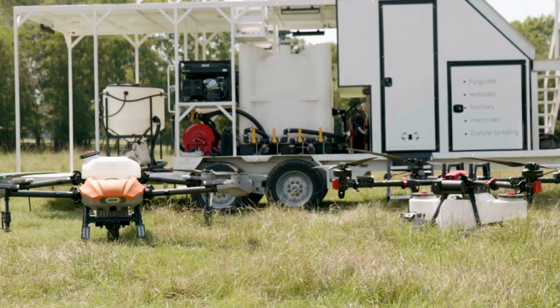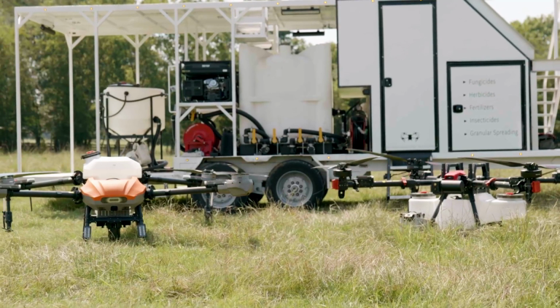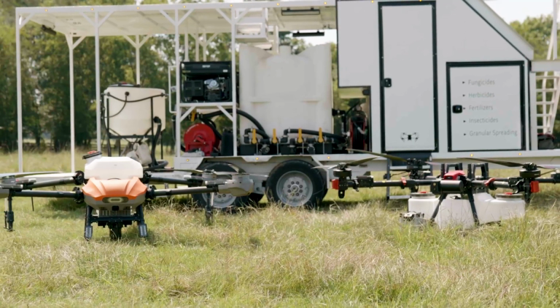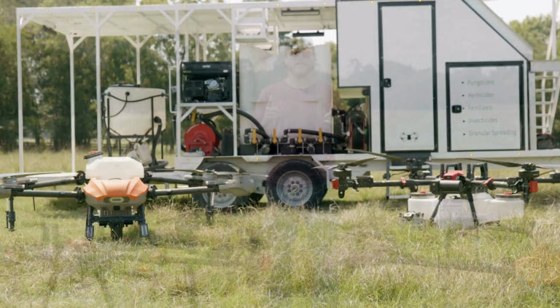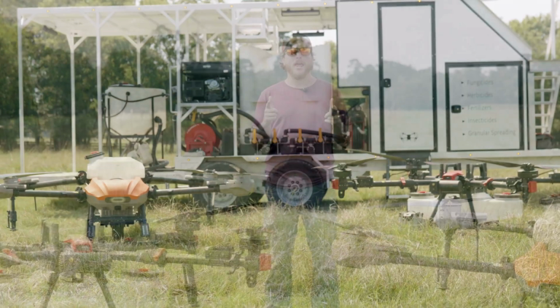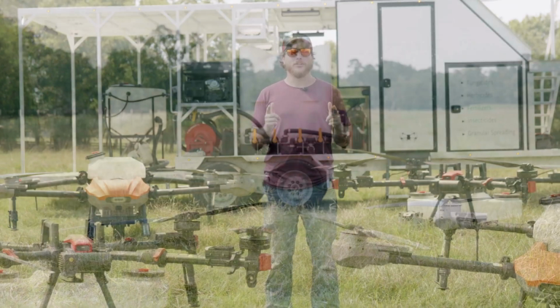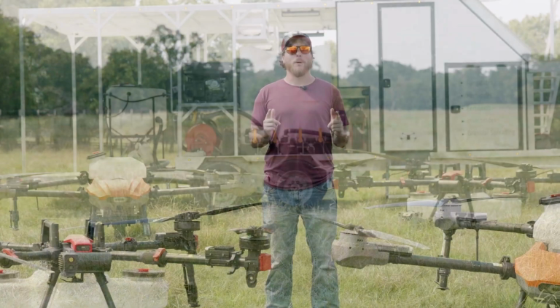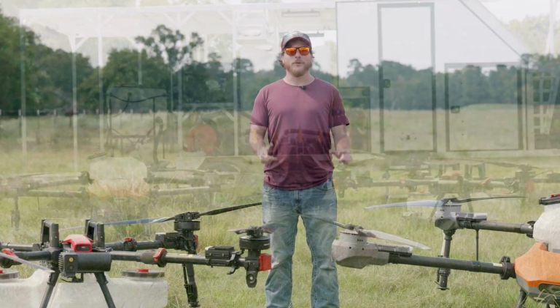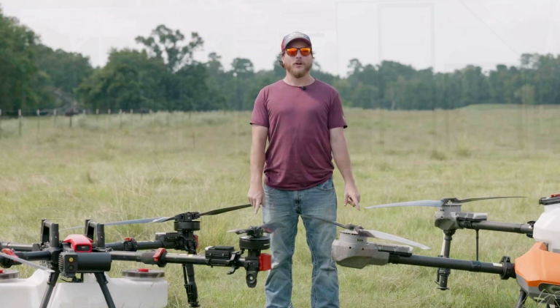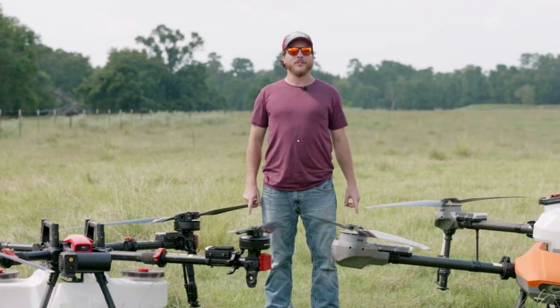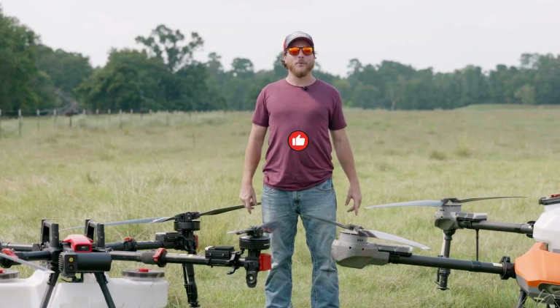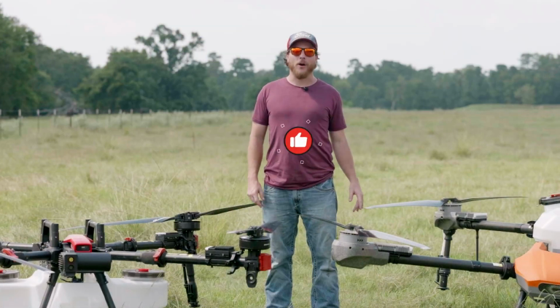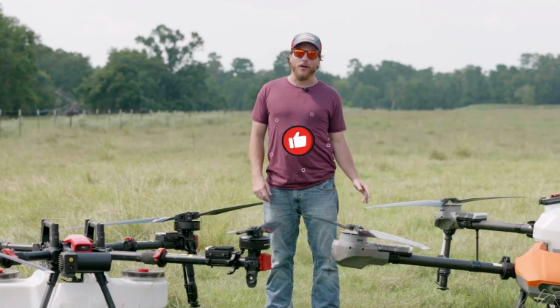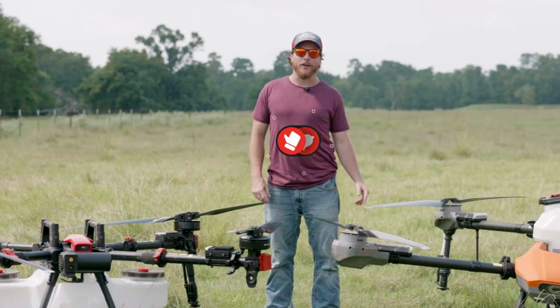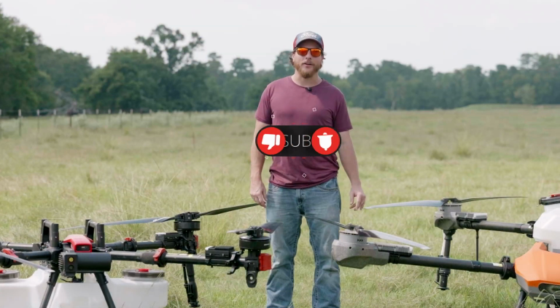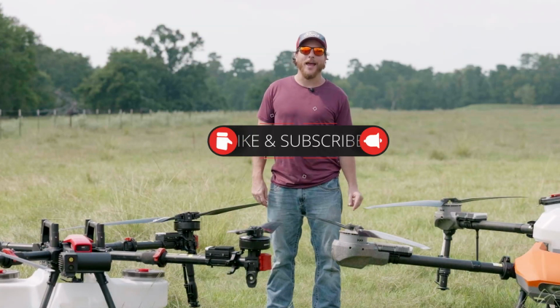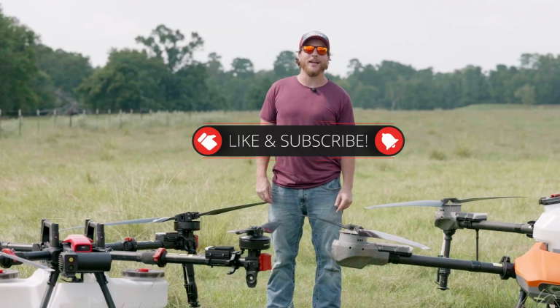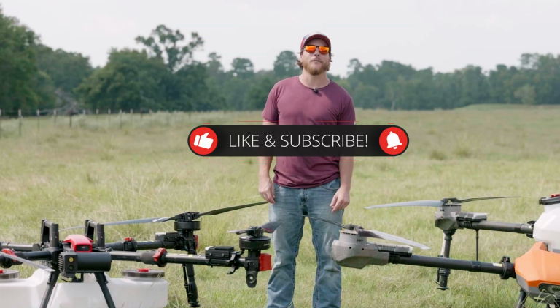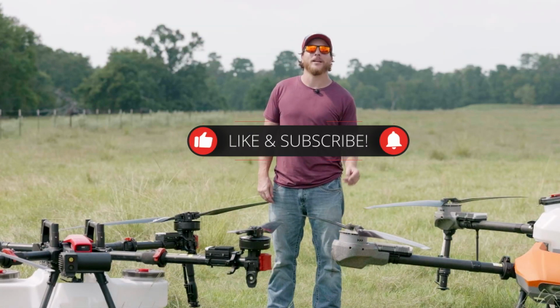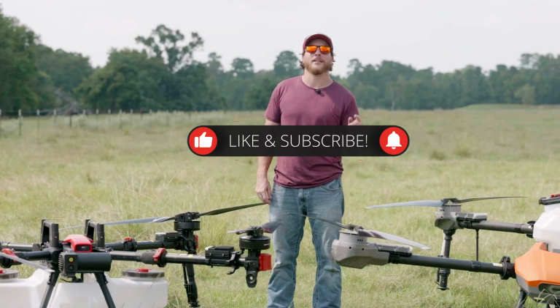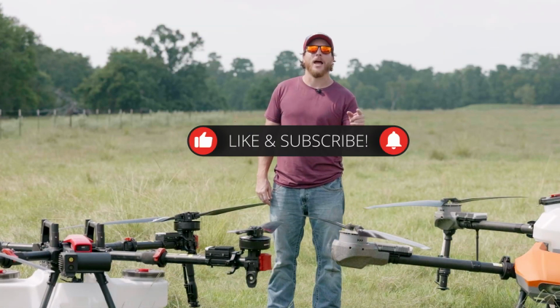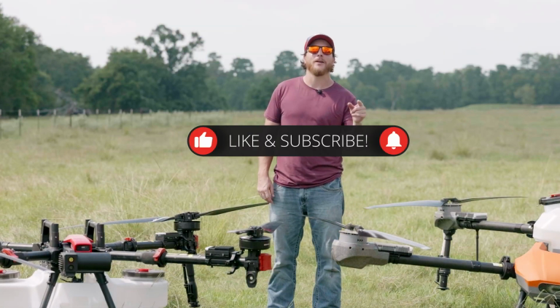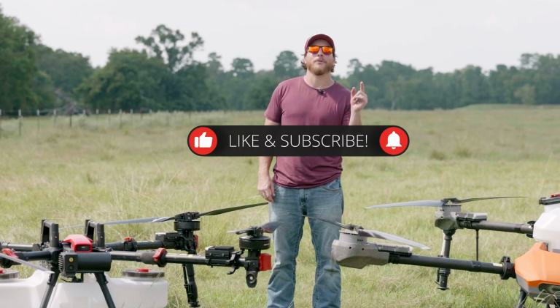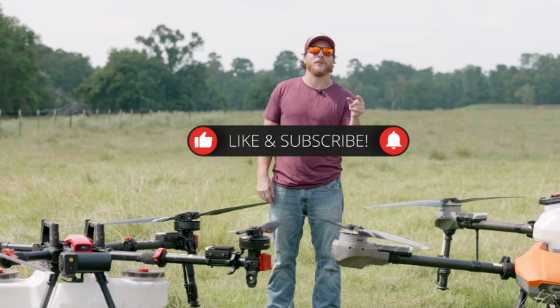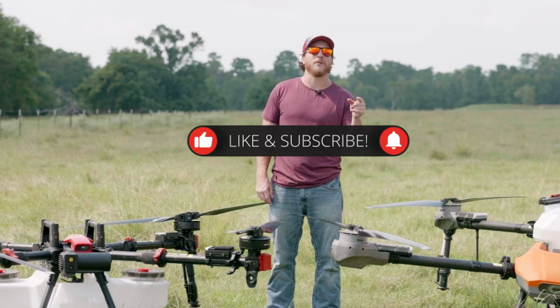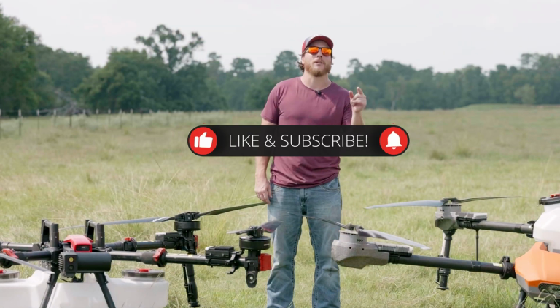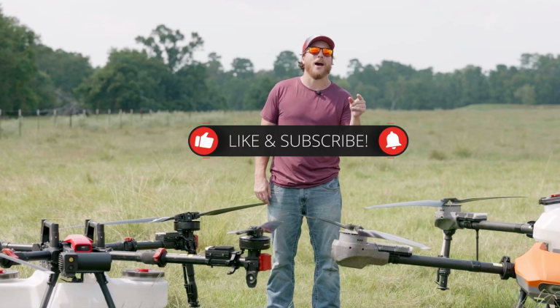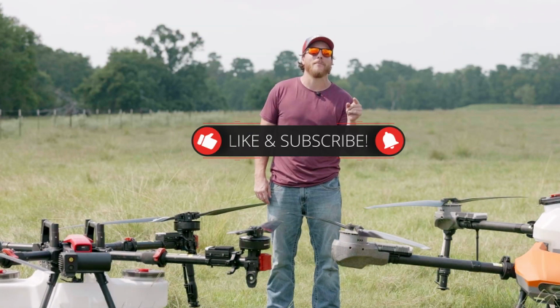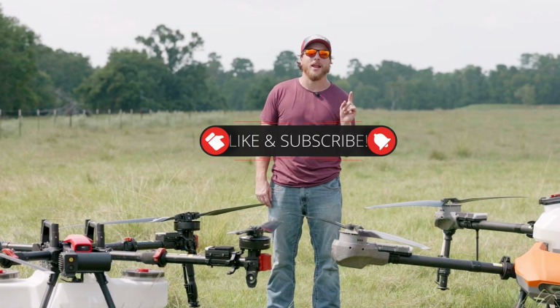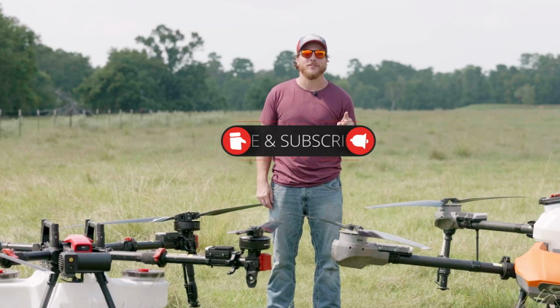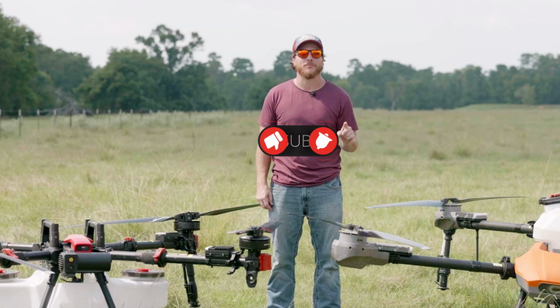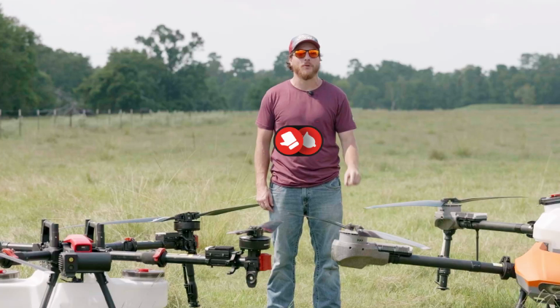Once again, this is Michael Curcio with All Aerial Ag. Don't forget to like, review, comment, and subscribe.